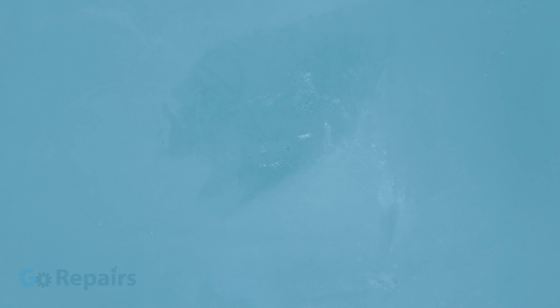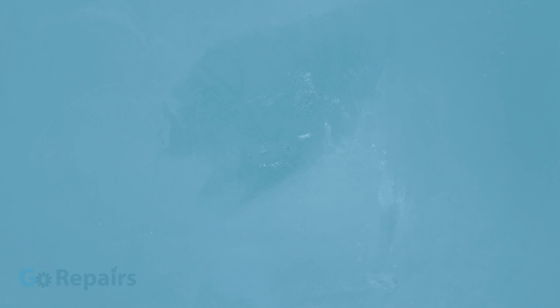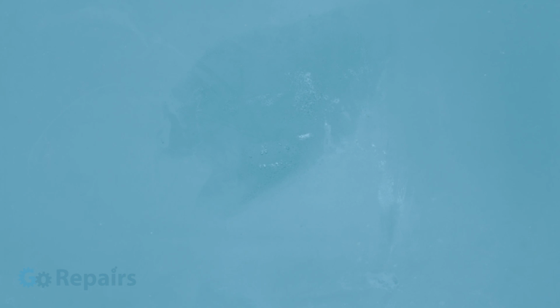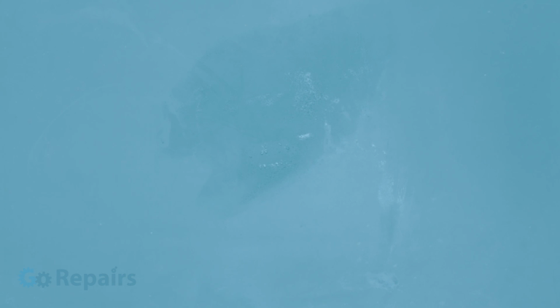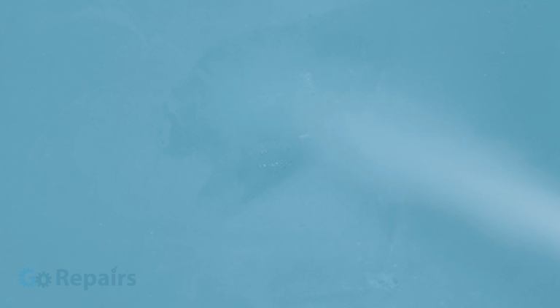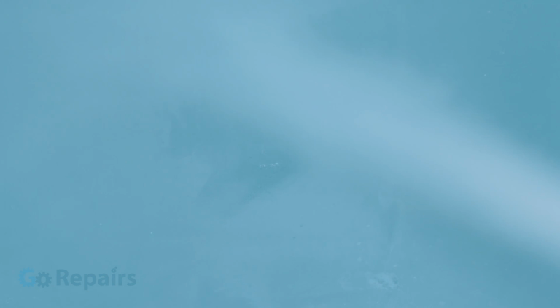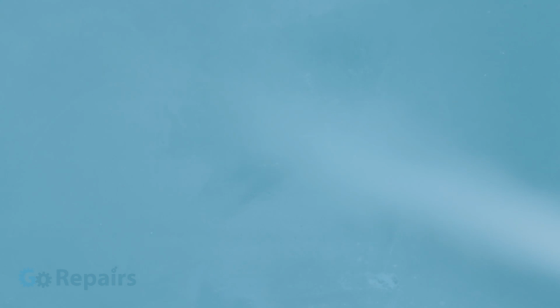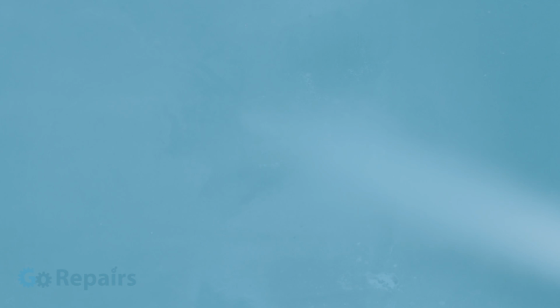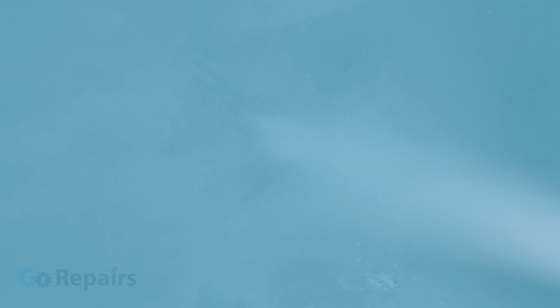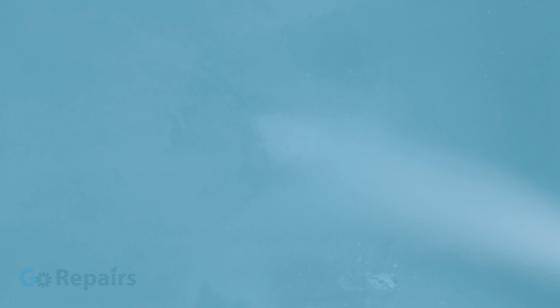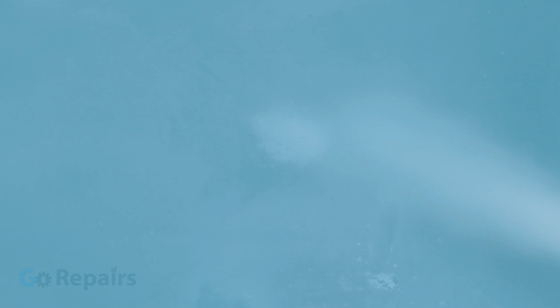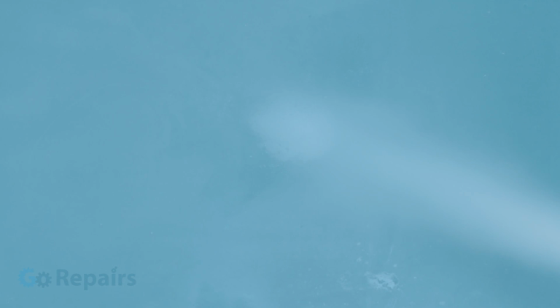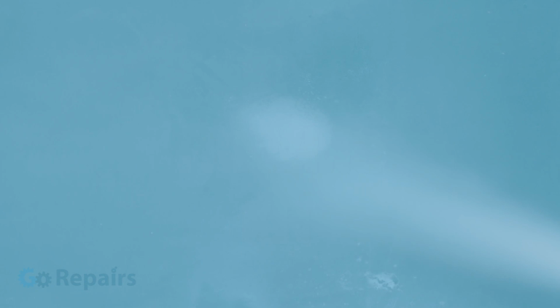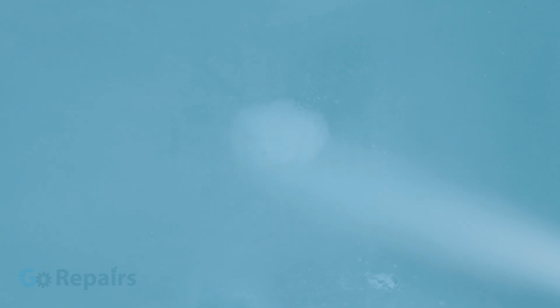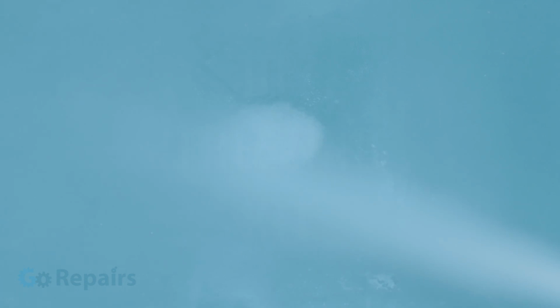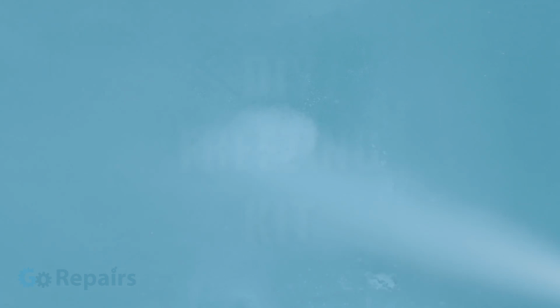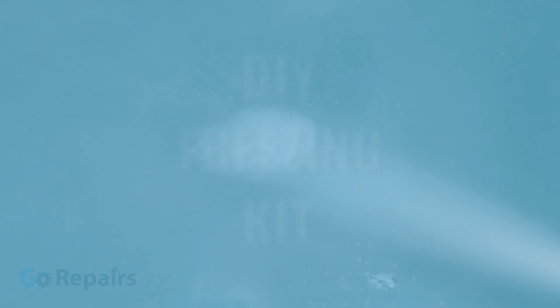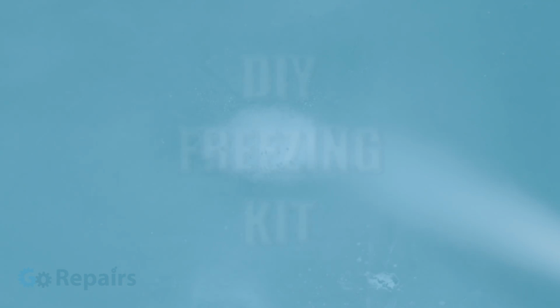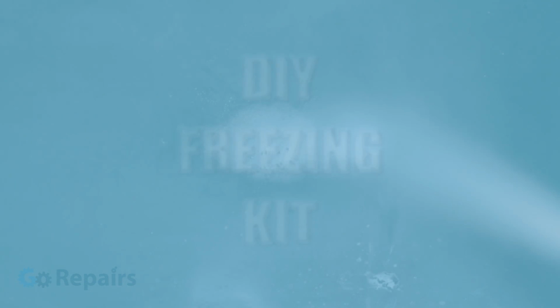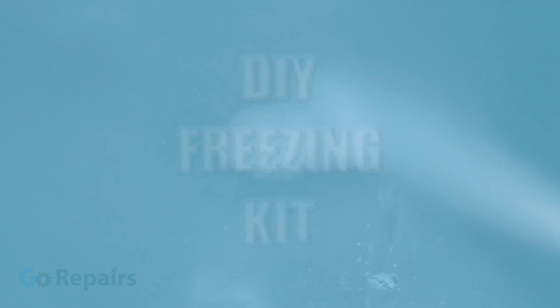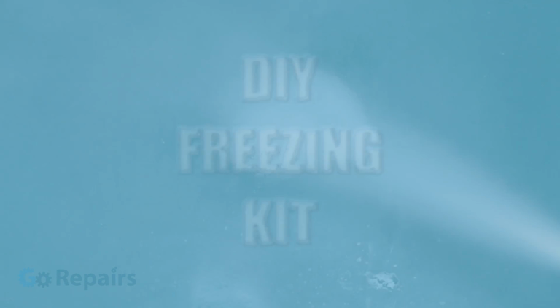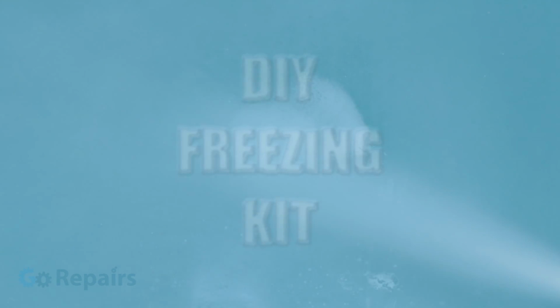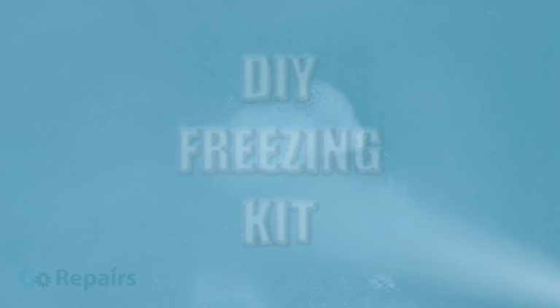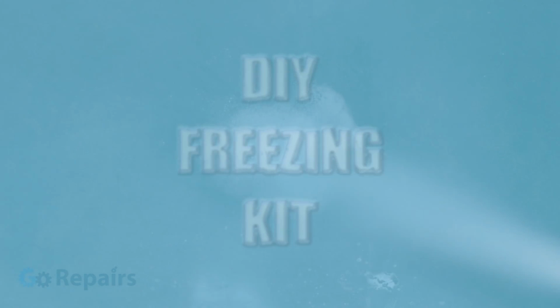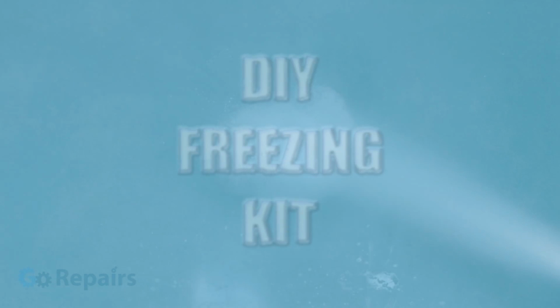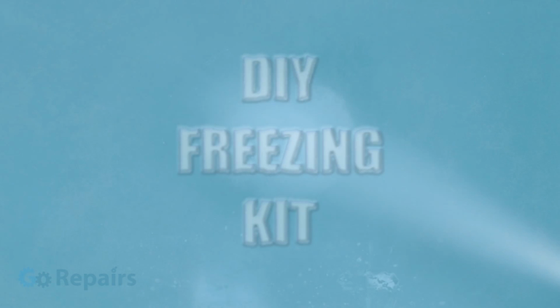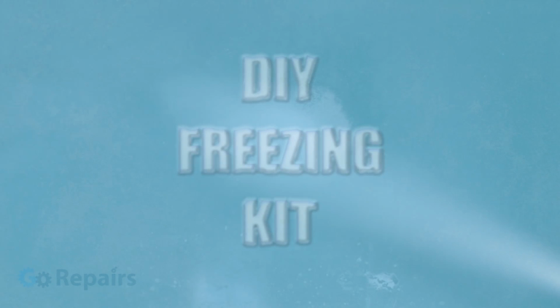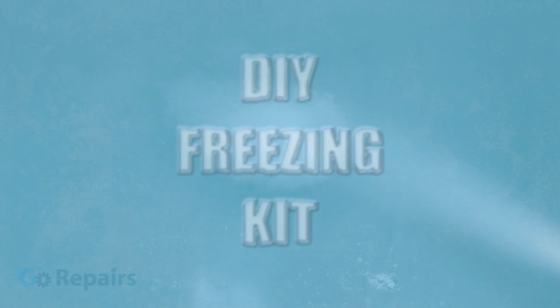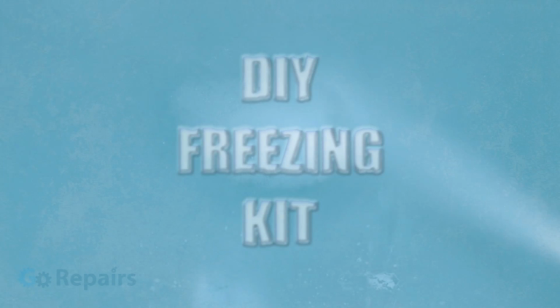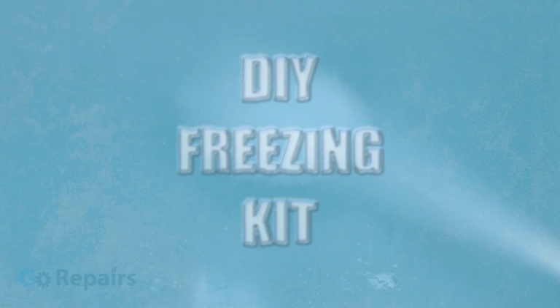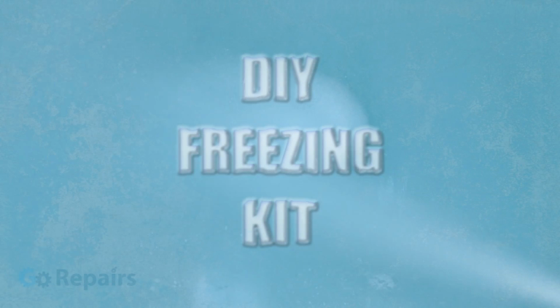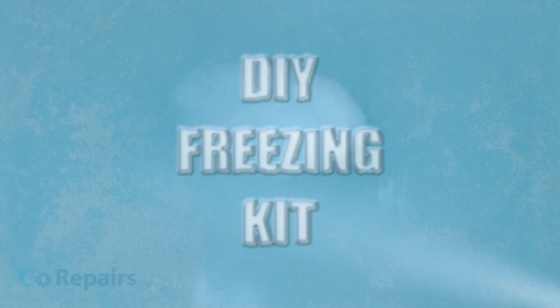In today's video from GoRepairs, I'm going to give you the superpower to freeze things by showing you how to make your own DIY freezing kit.